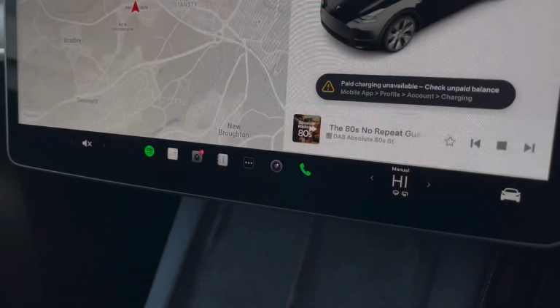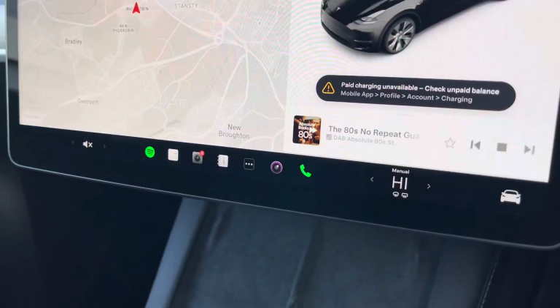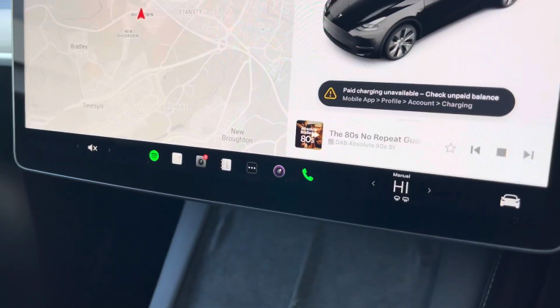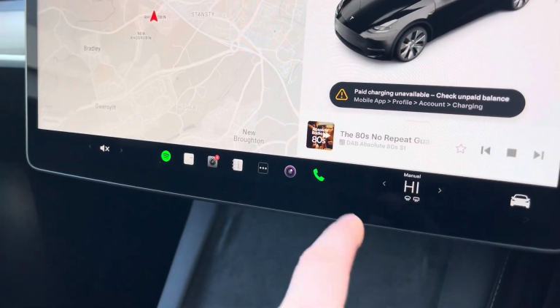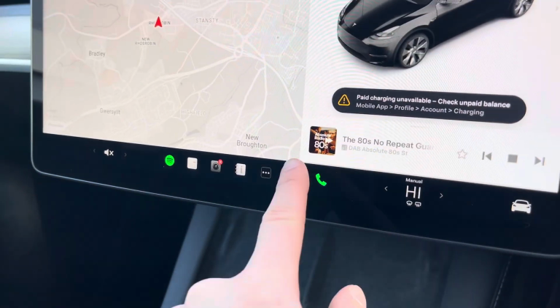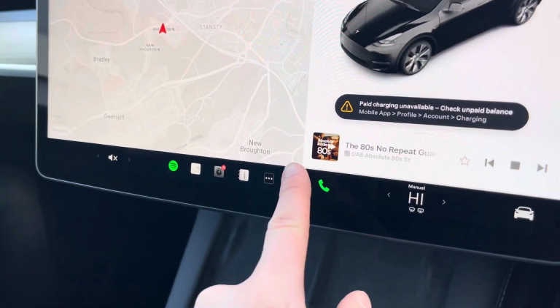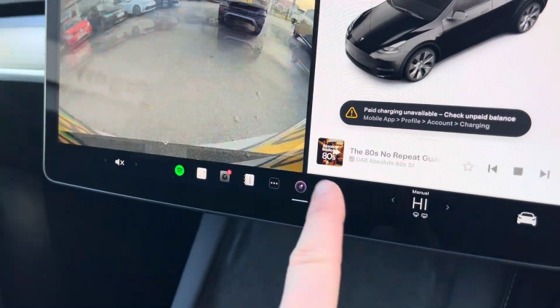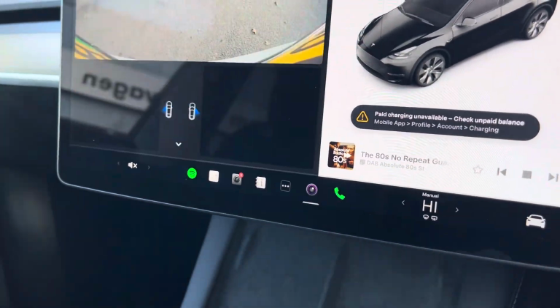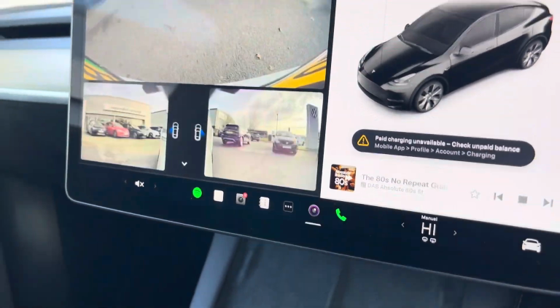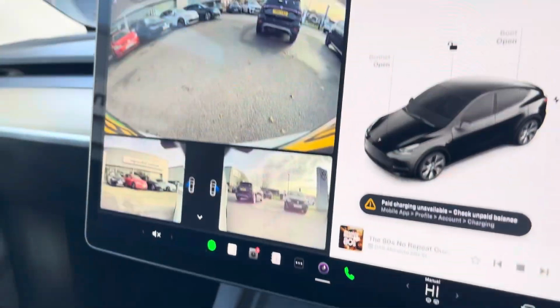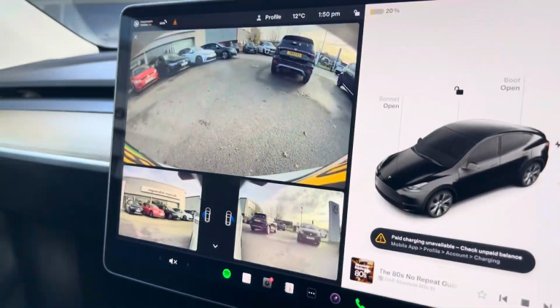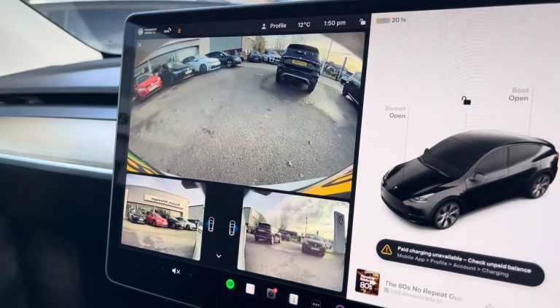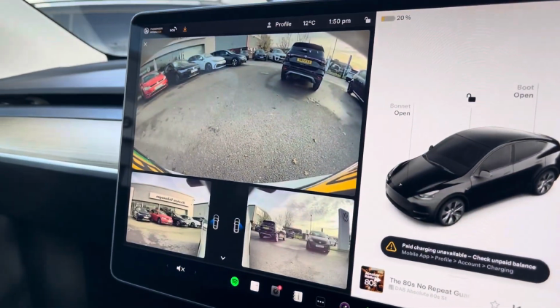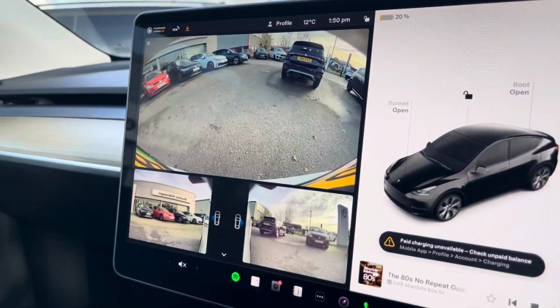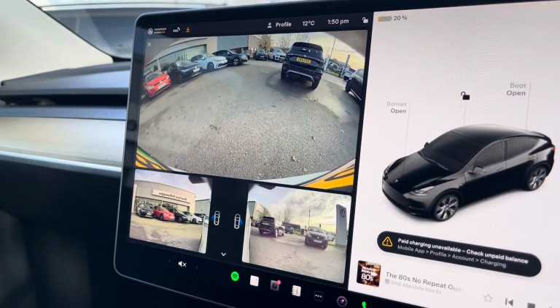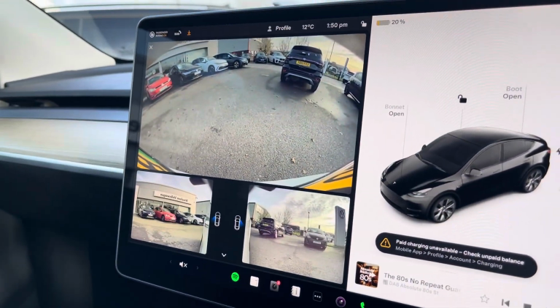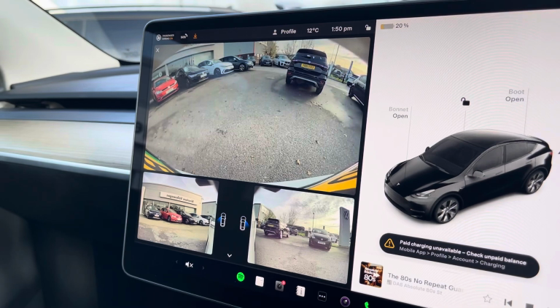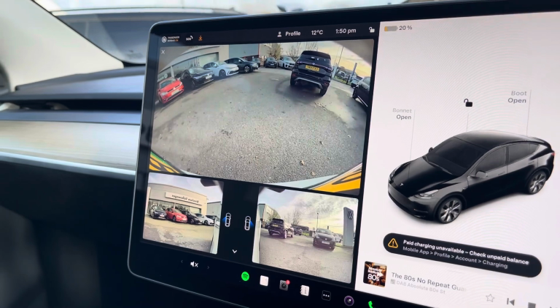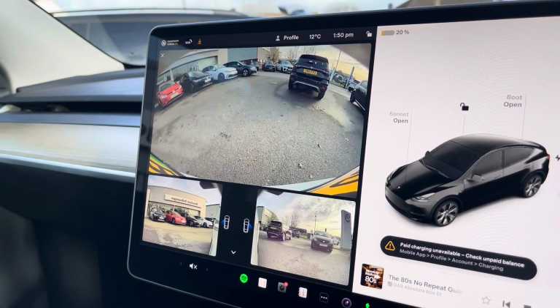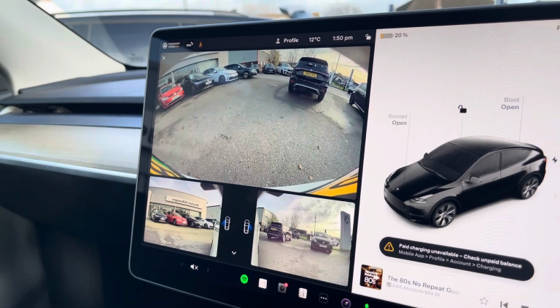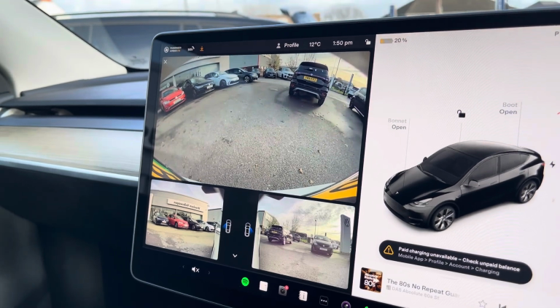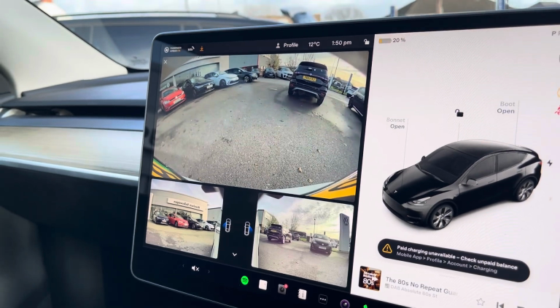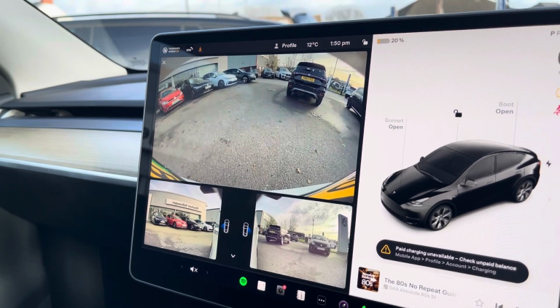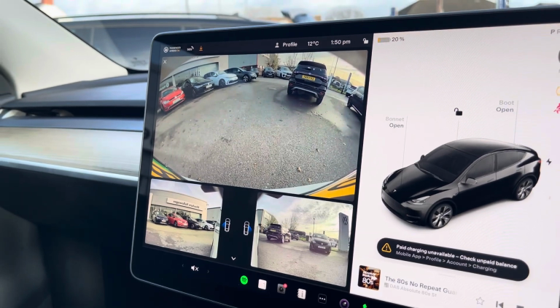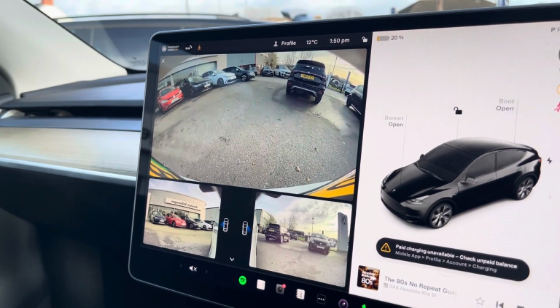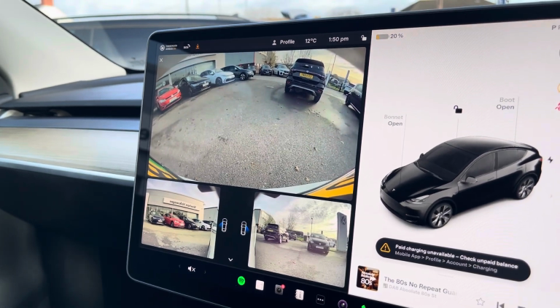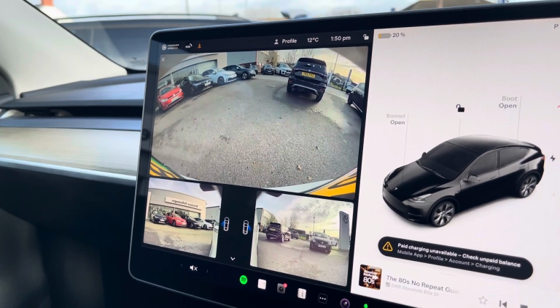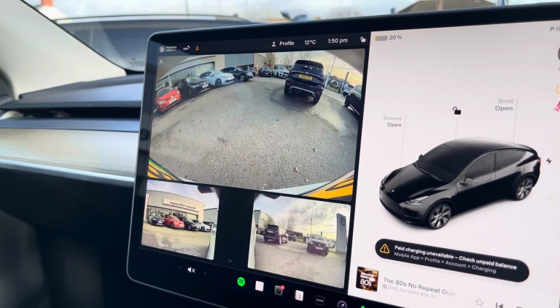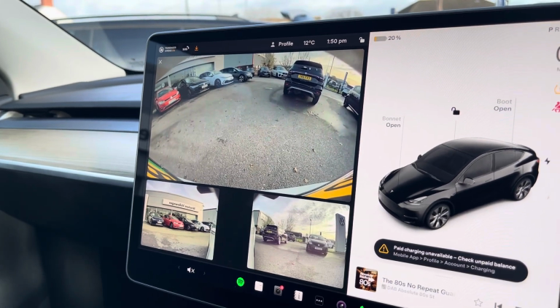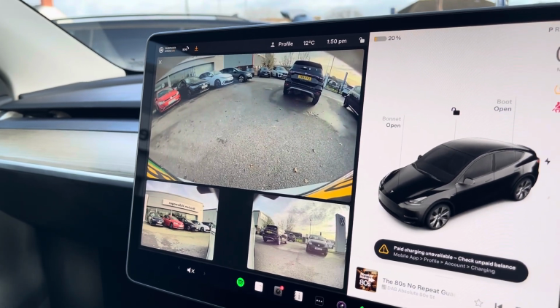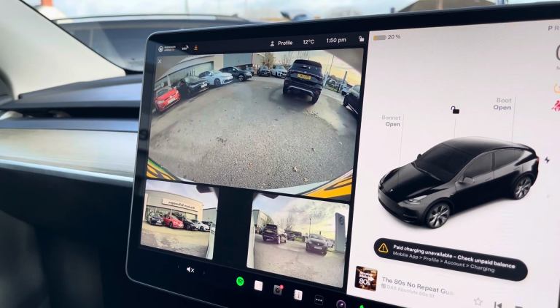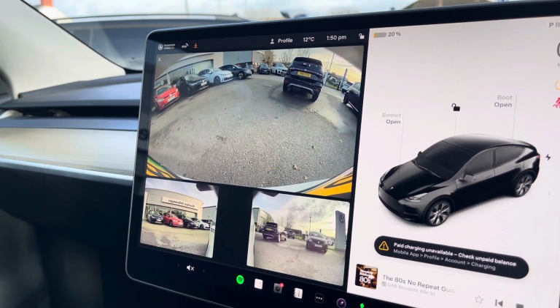This Tesla also comes equipped with parking sensors and a 360-degree view camera, allowing you to park up stress-free.